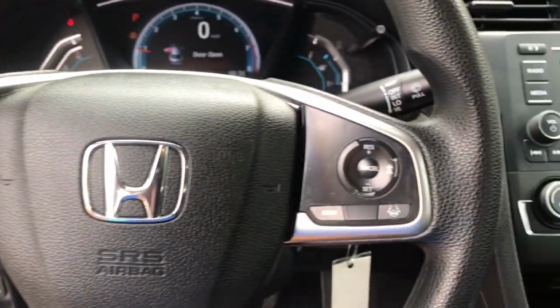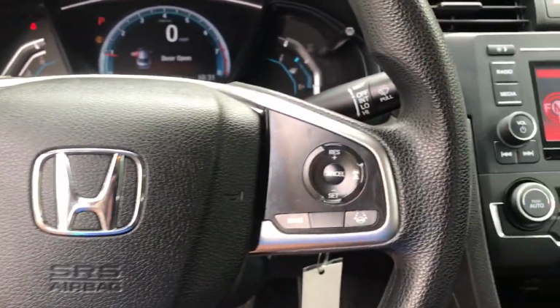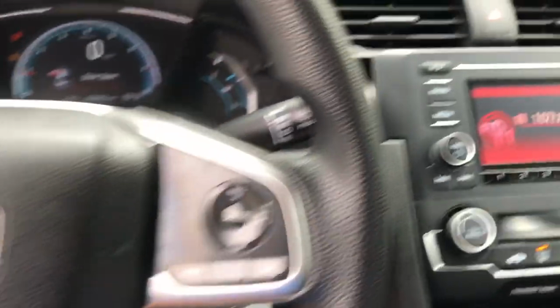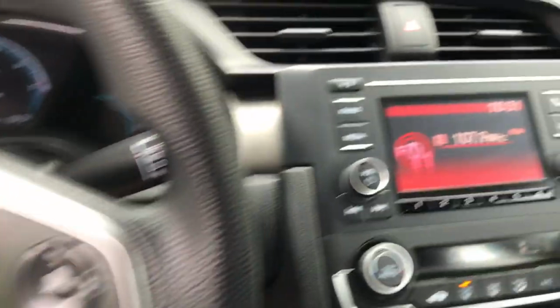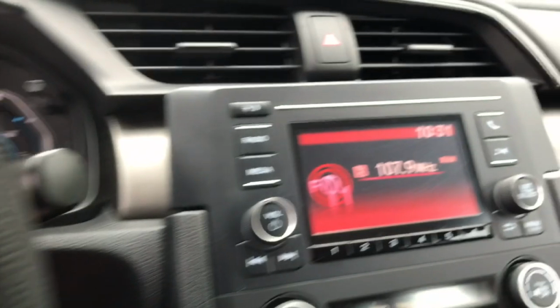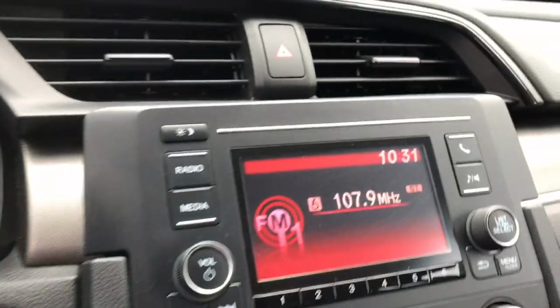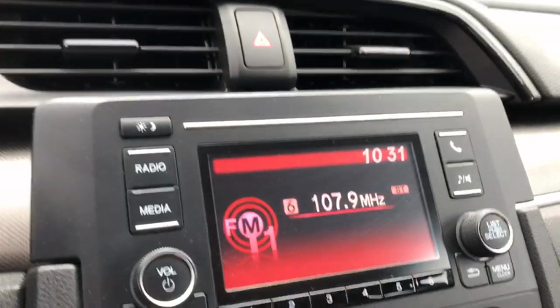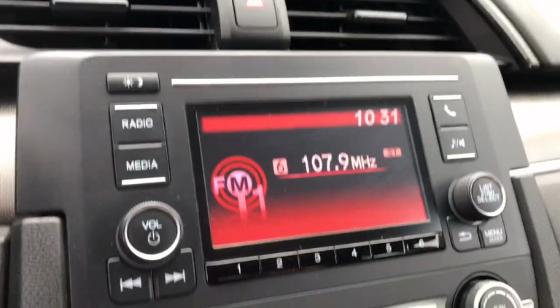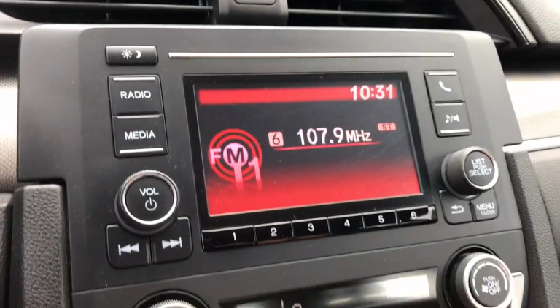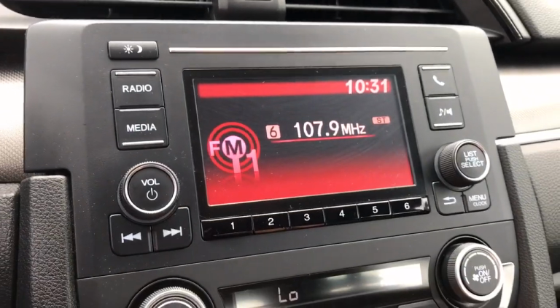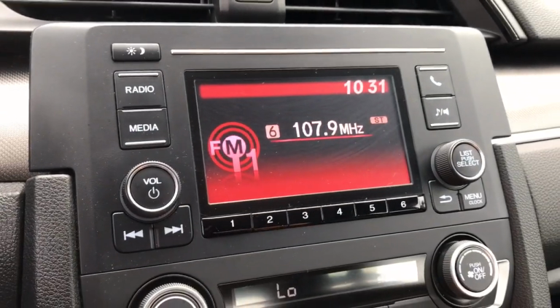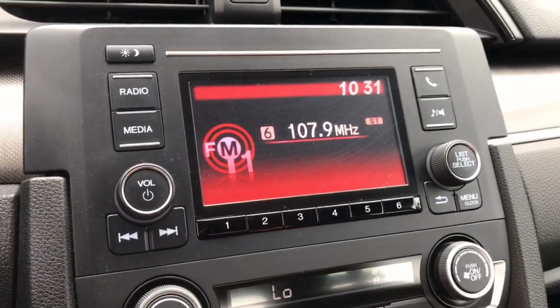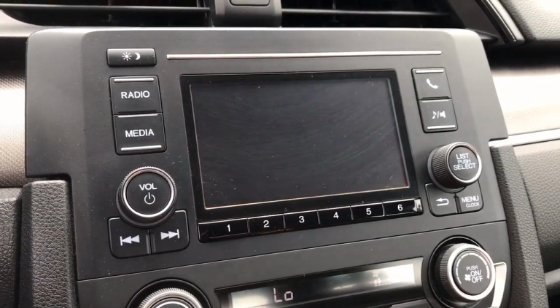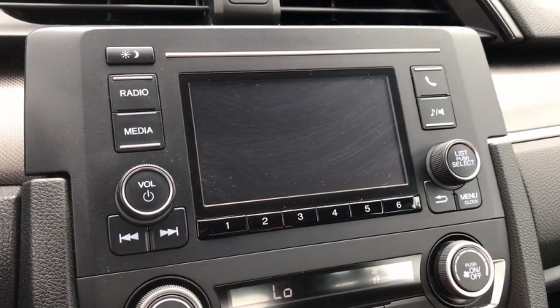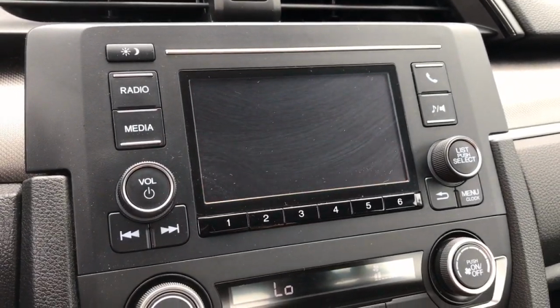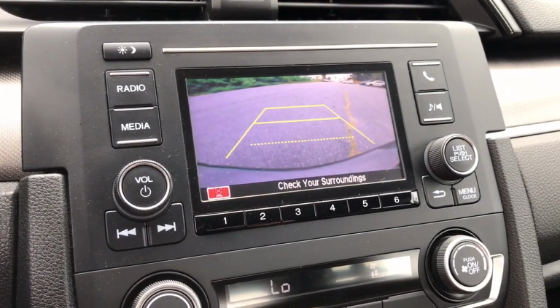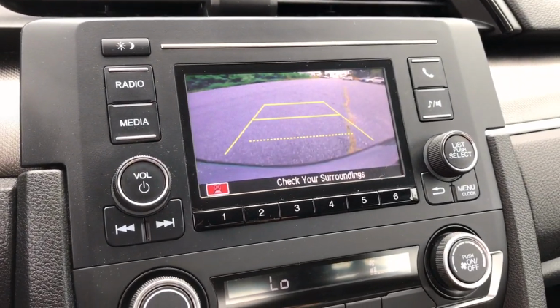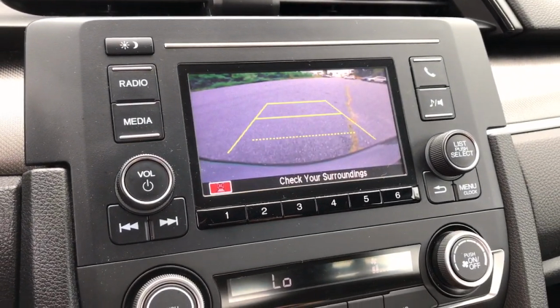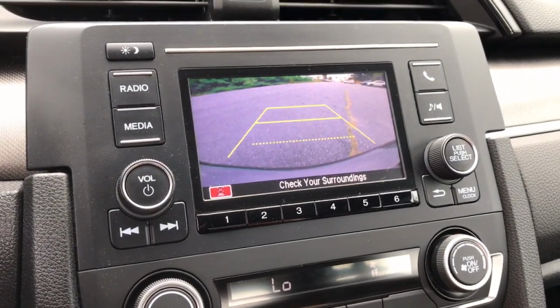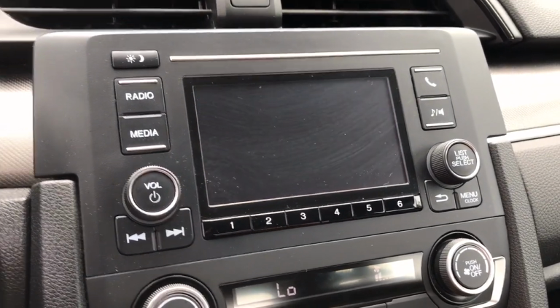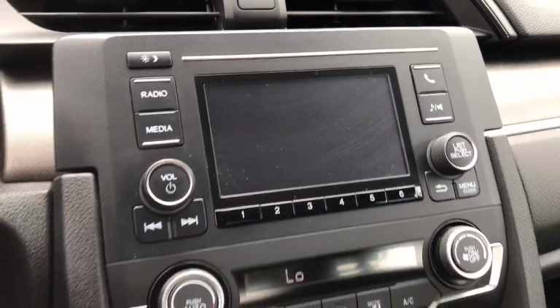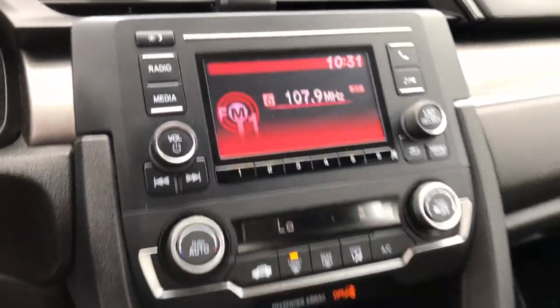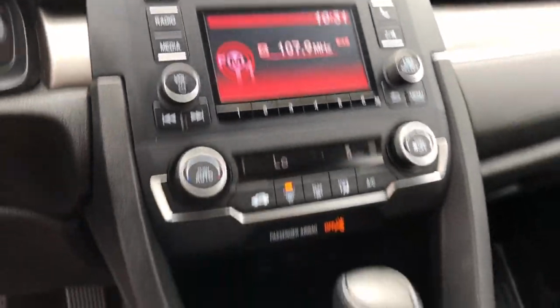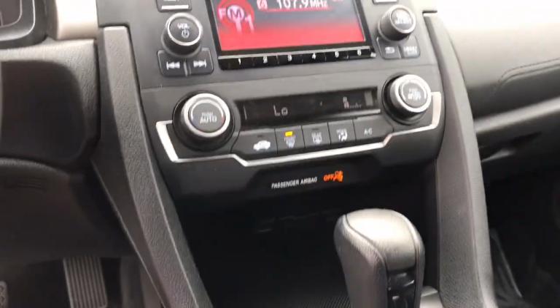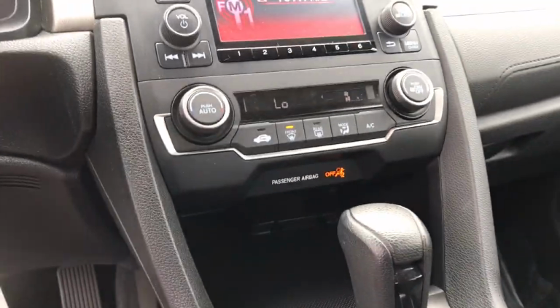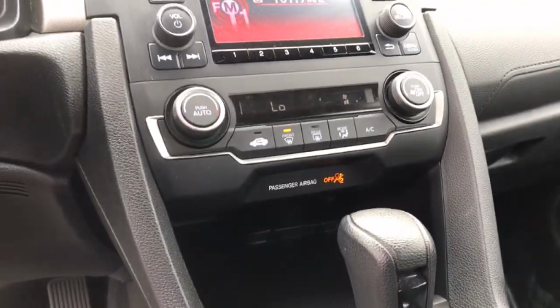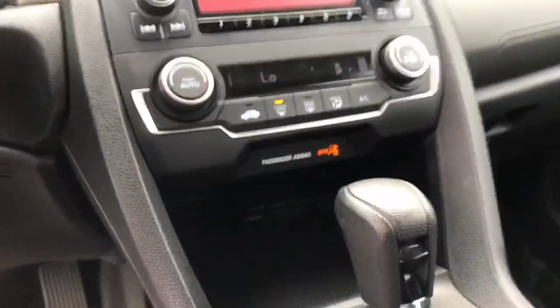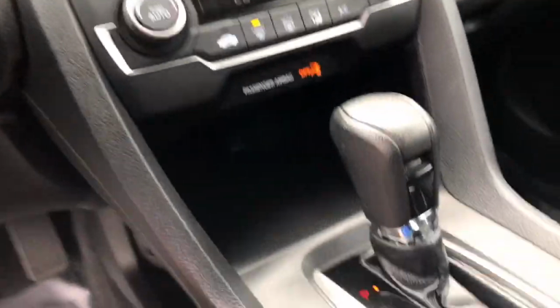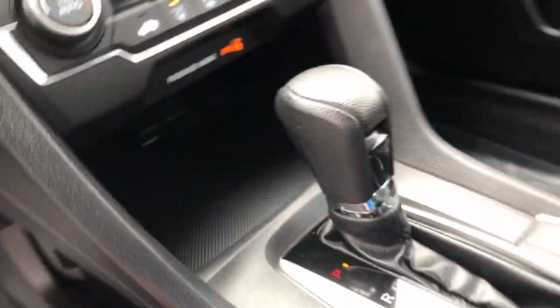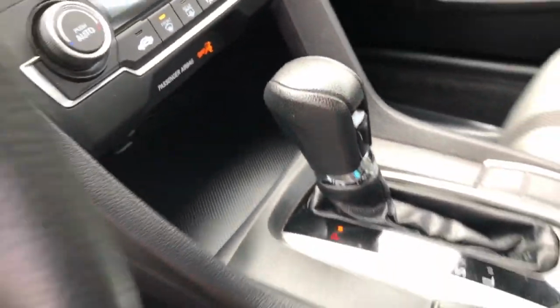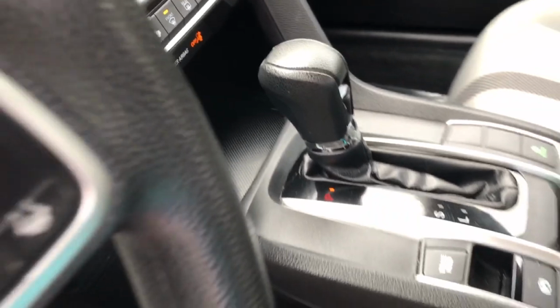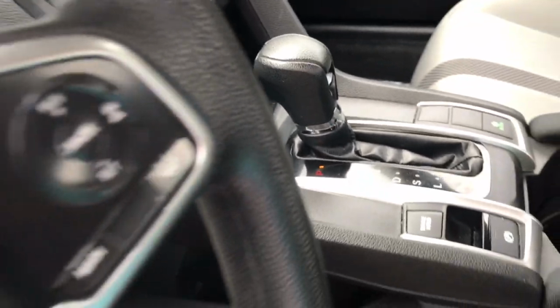Best of all, it's simply a joy to drive. The following are some of this vehicle's highlighted options.